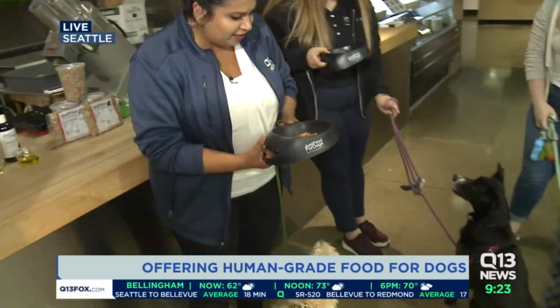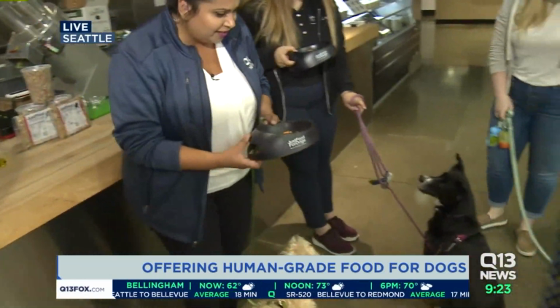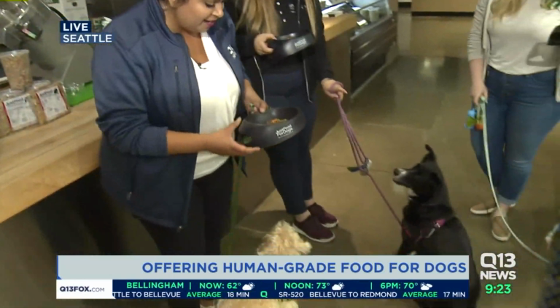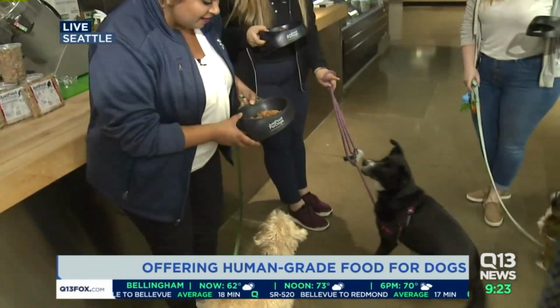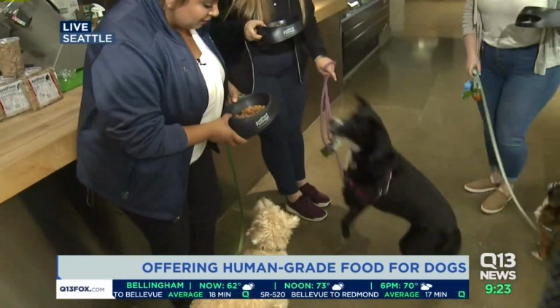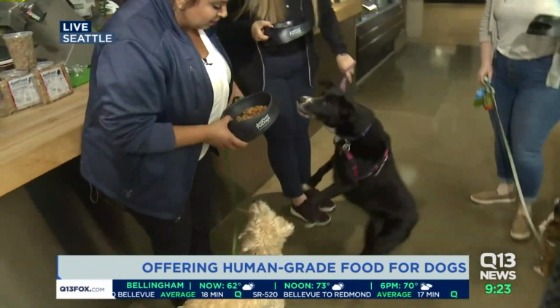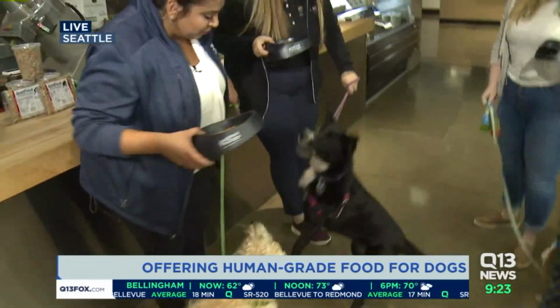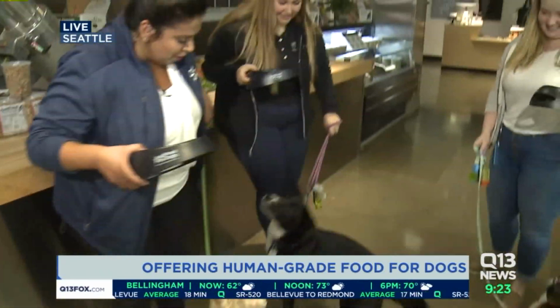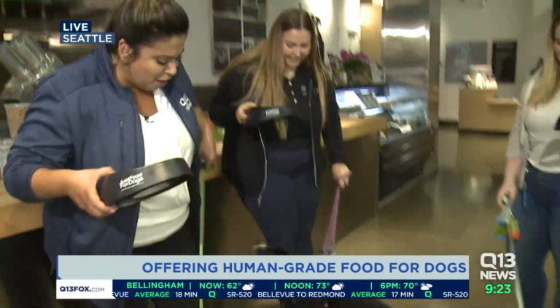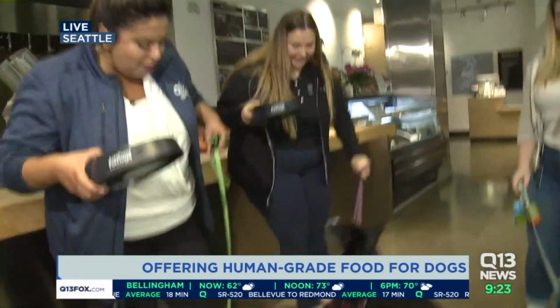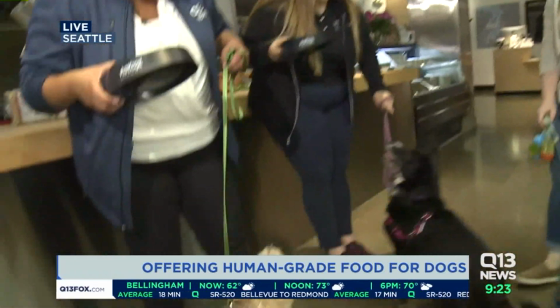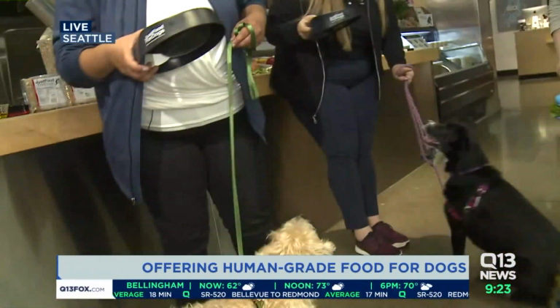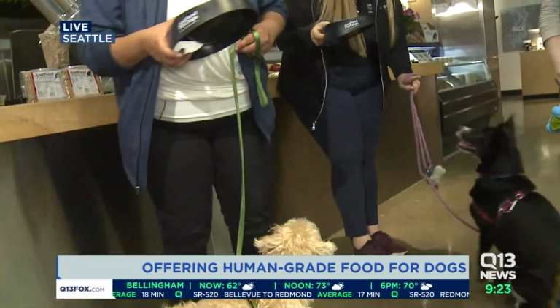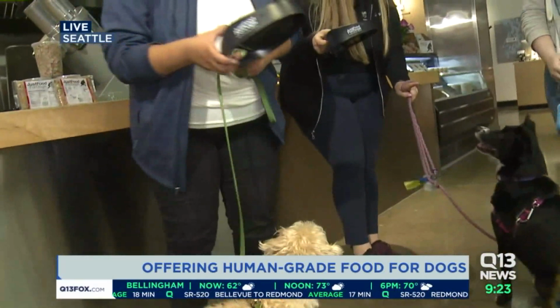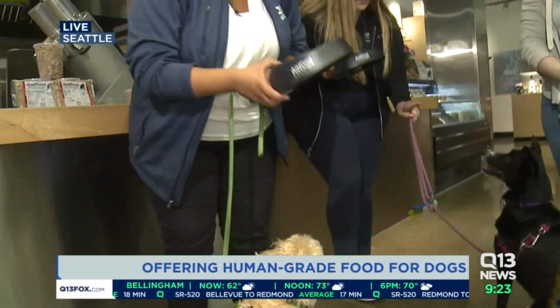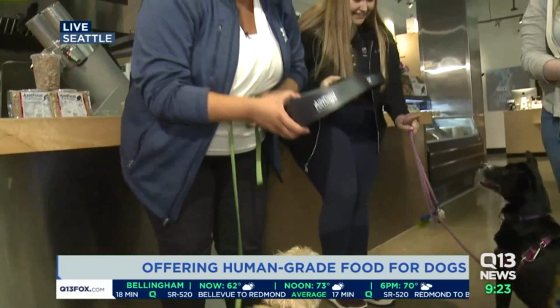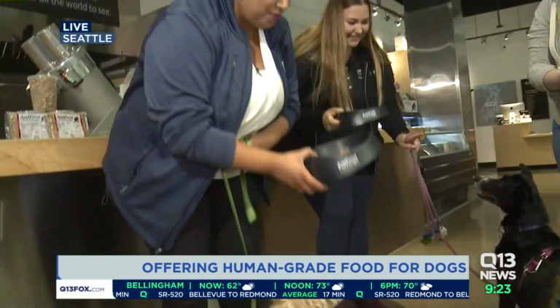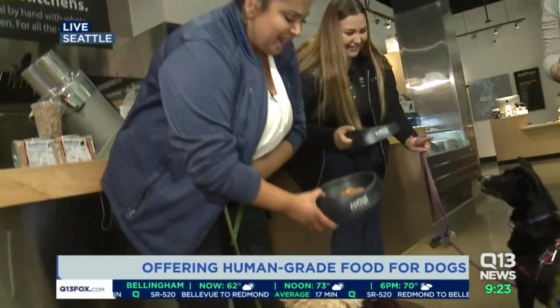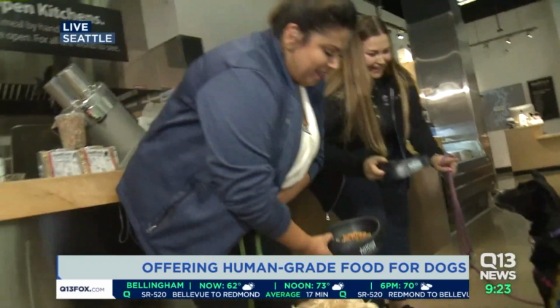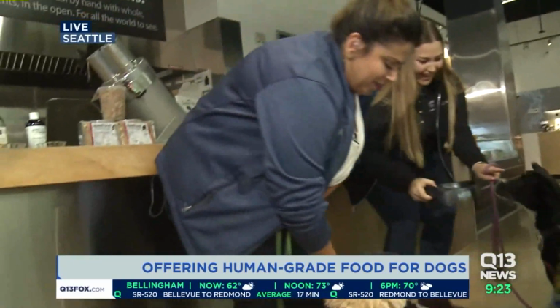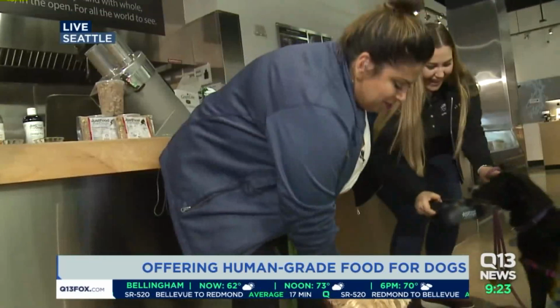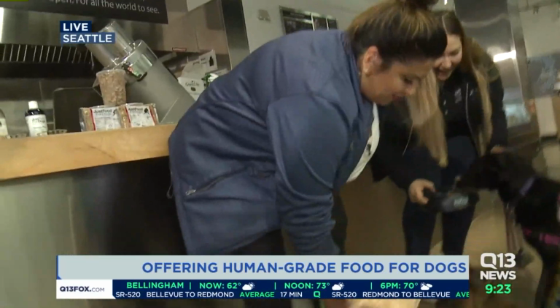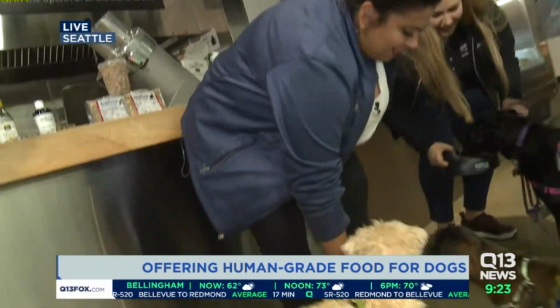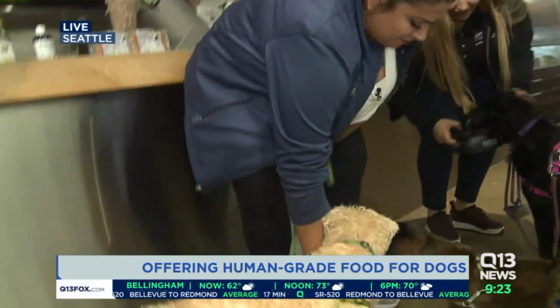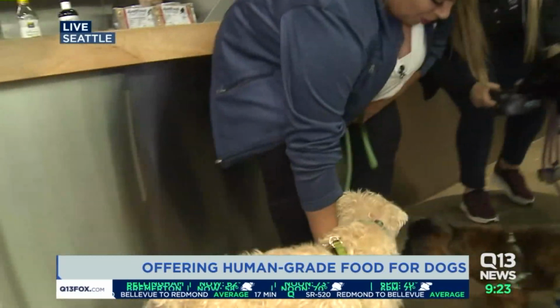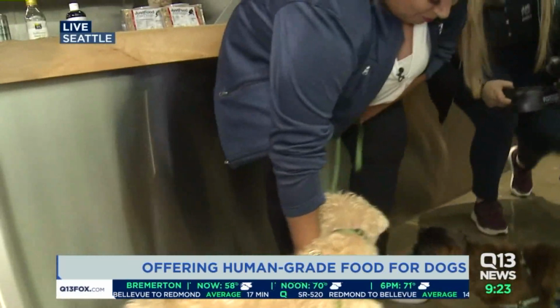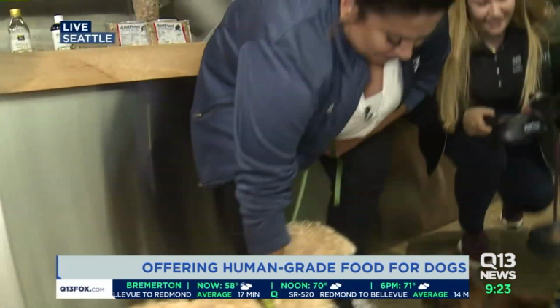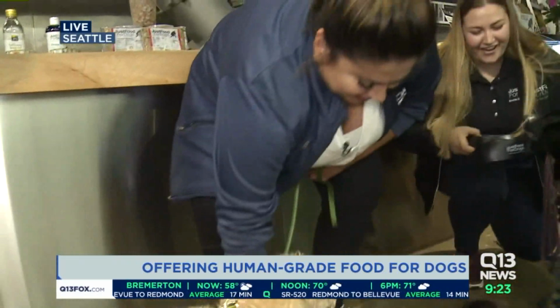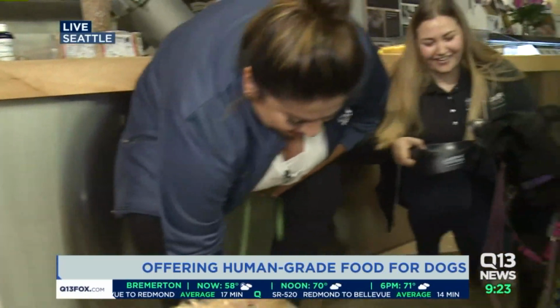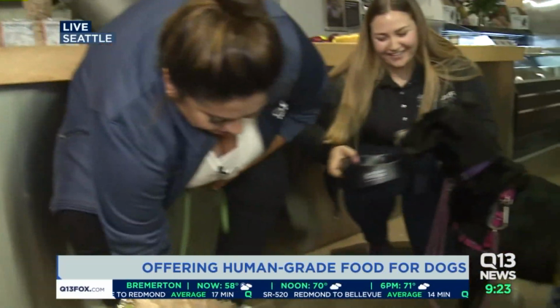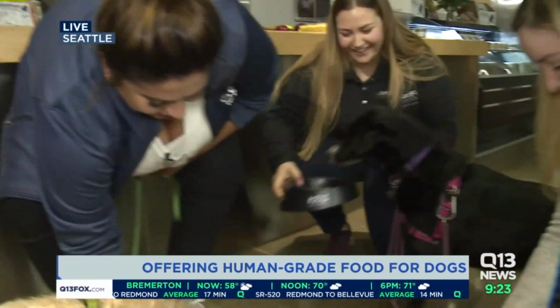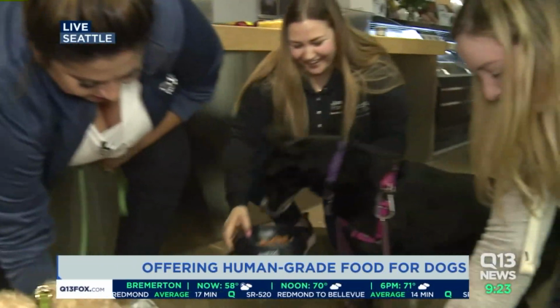Charlie, look here. Ready? One, two, three. Here you go, Charlie. Boop. There we go.